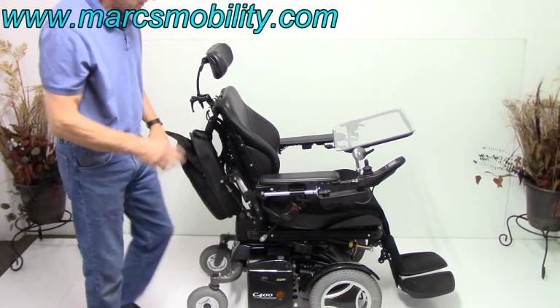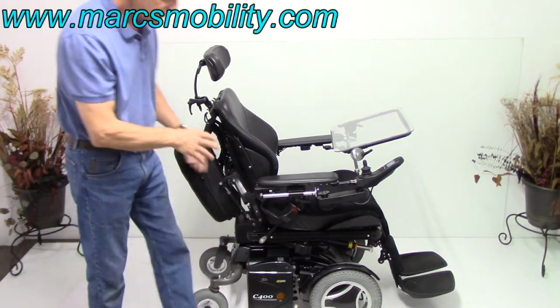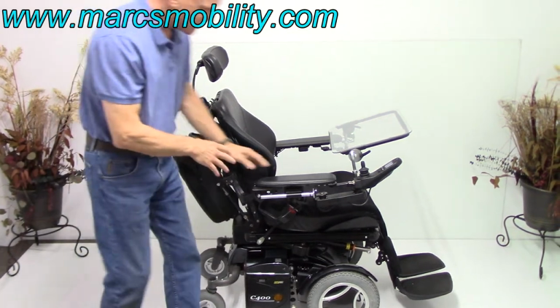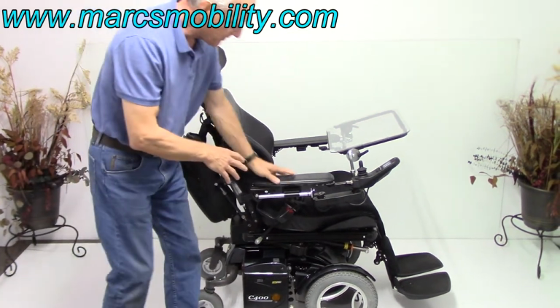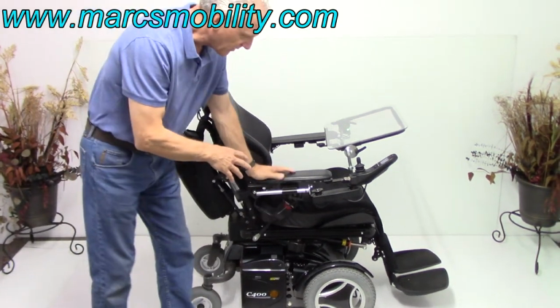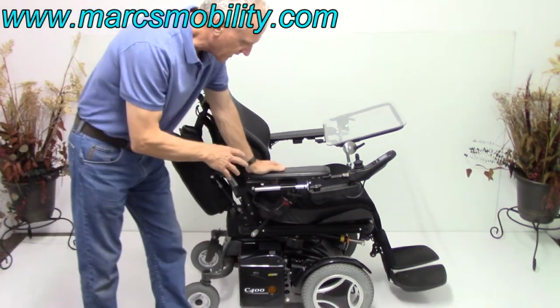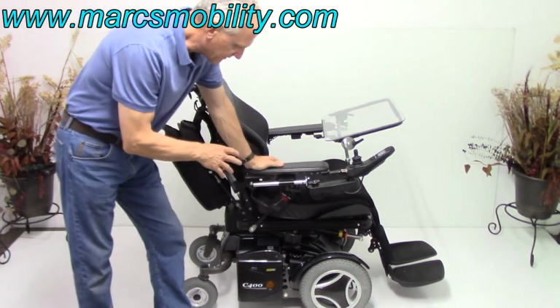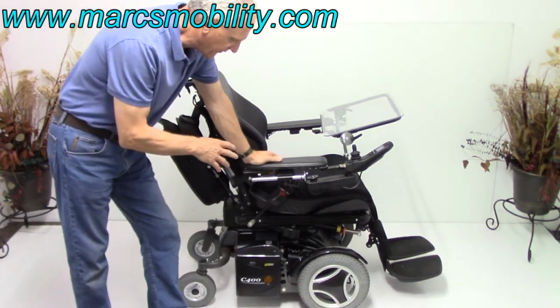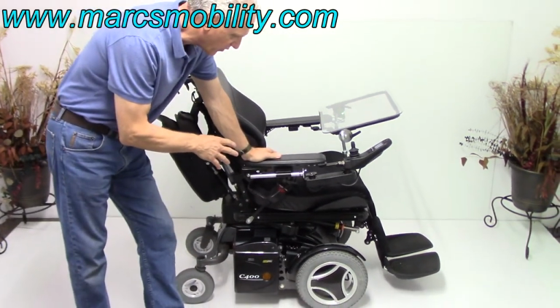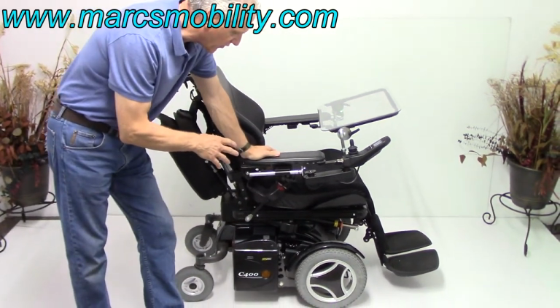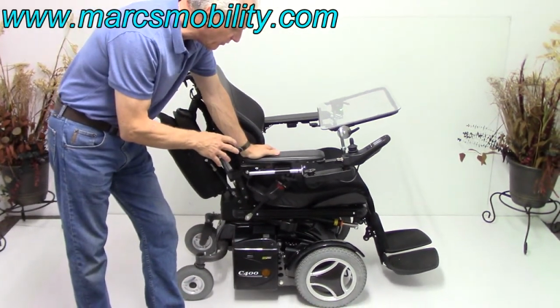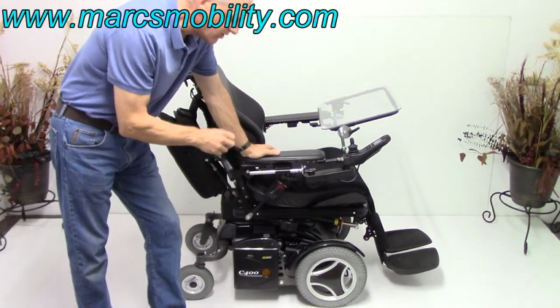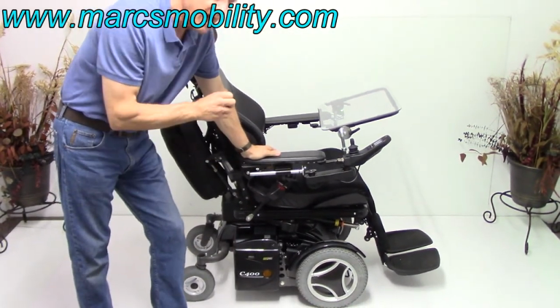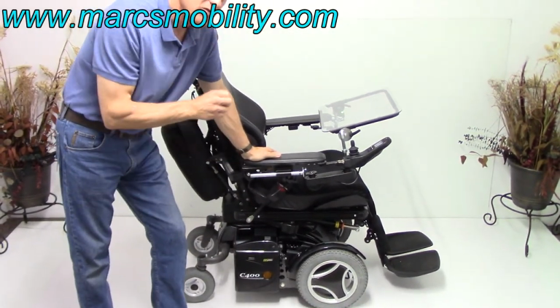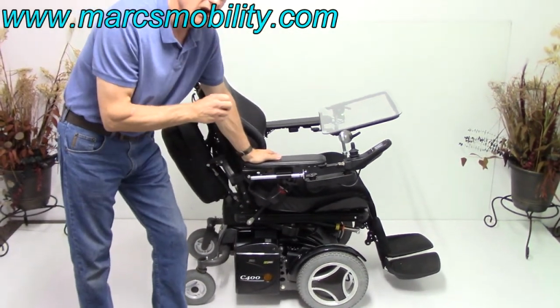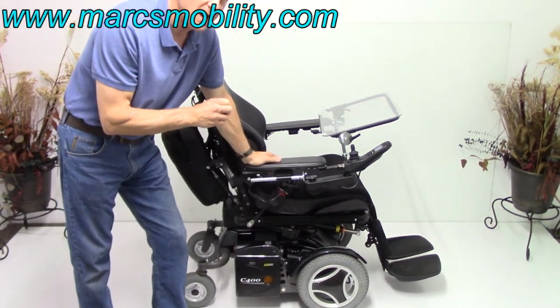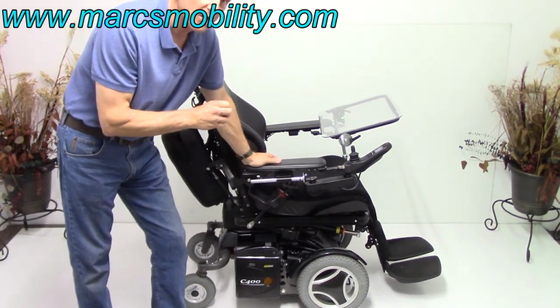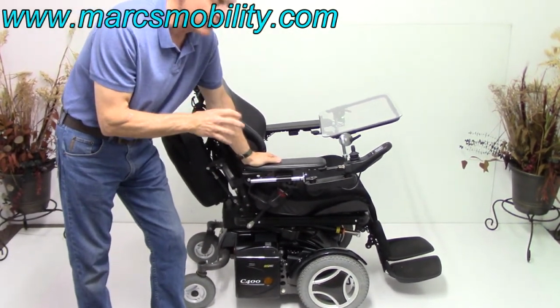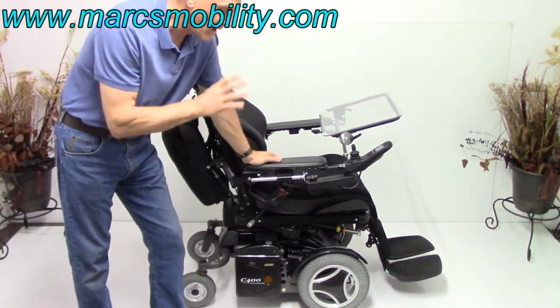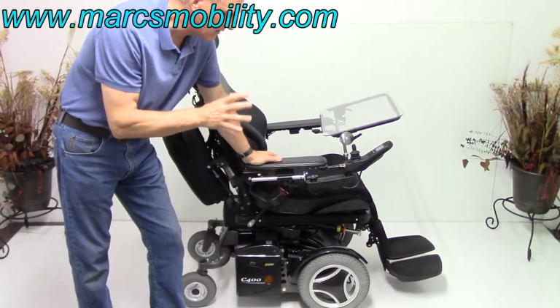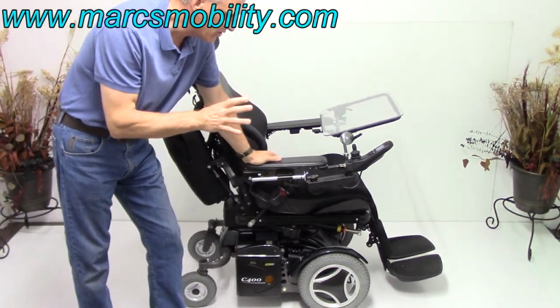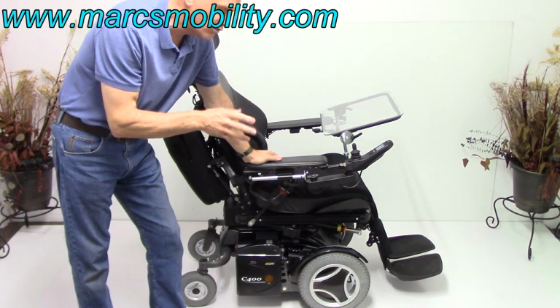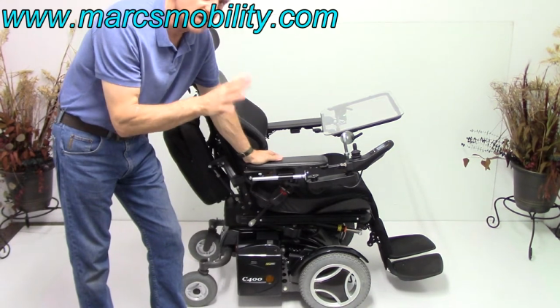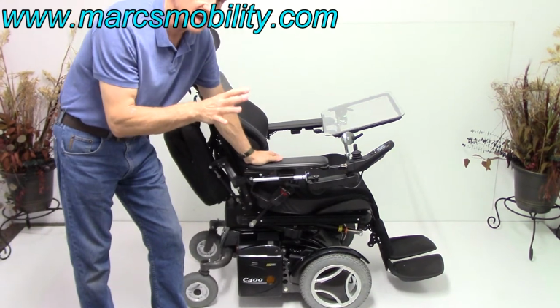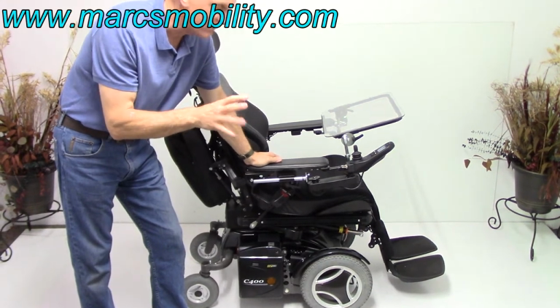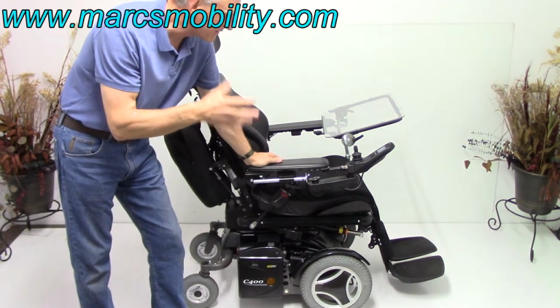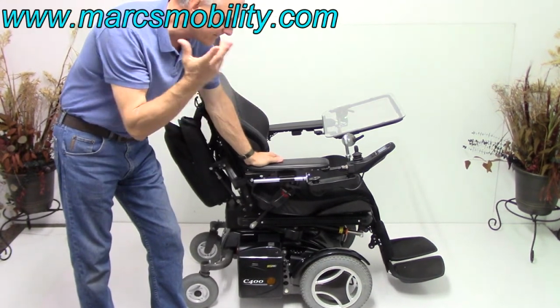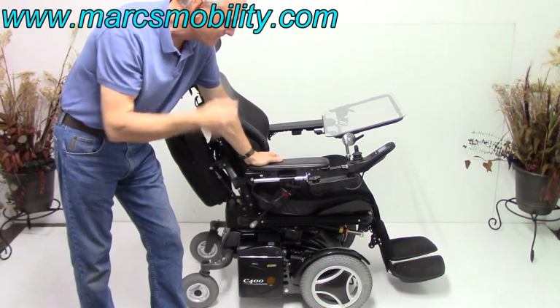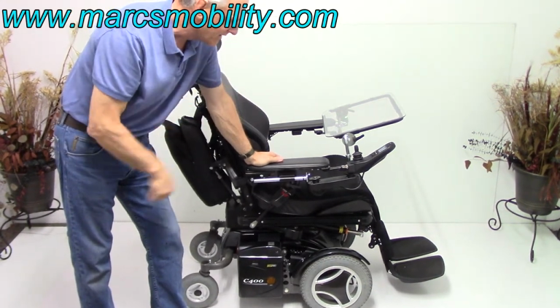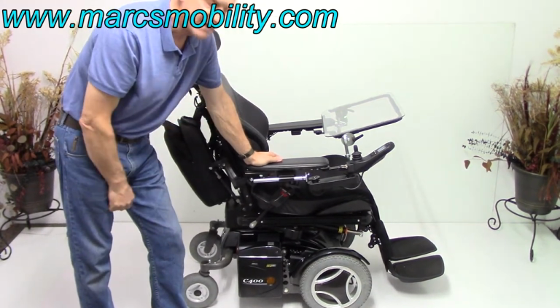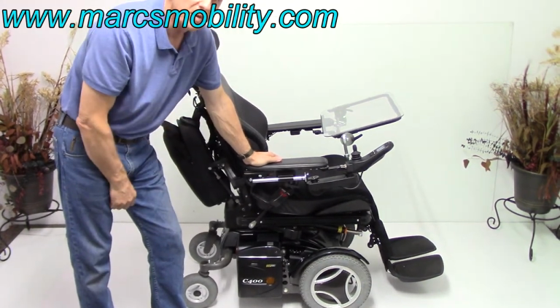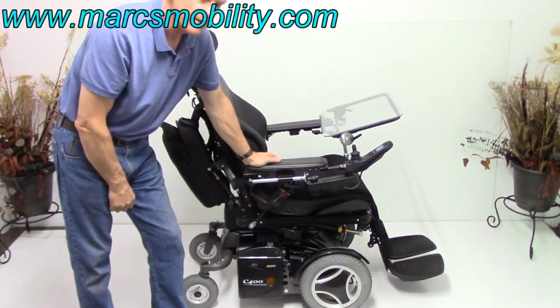This chair is 3 to 4 years old but it only has 12 miles on it, so it's practically new — 12 miles is less than a month of use.